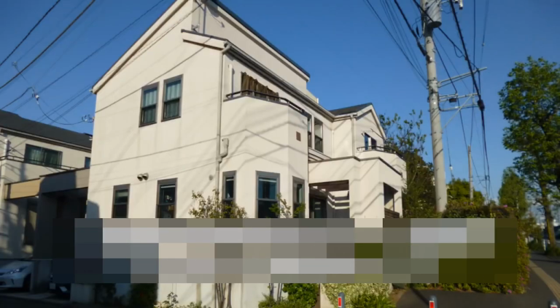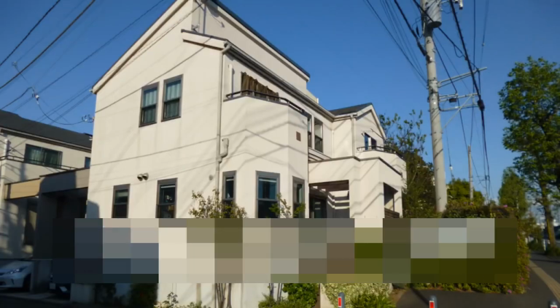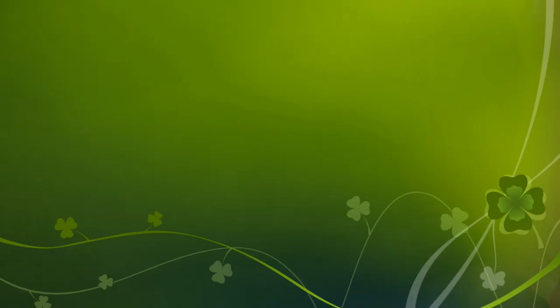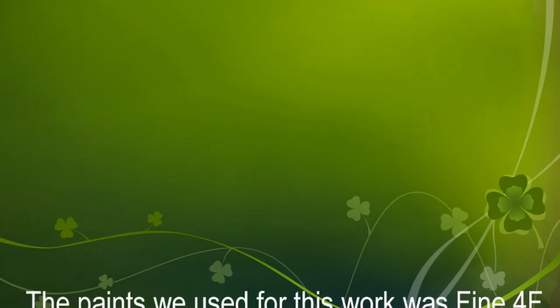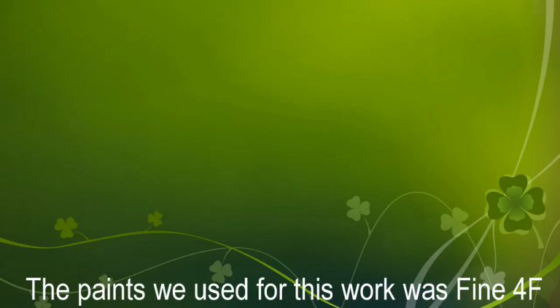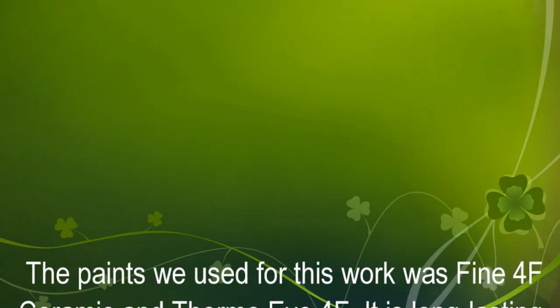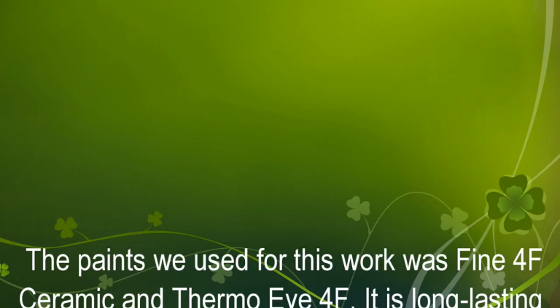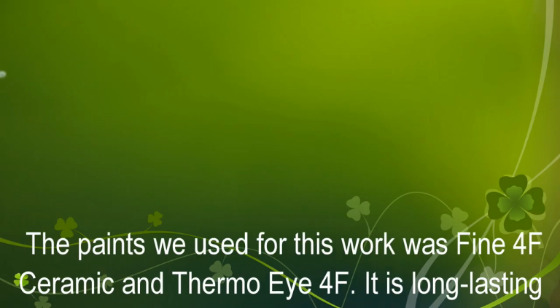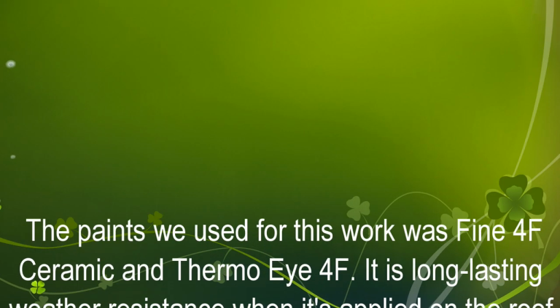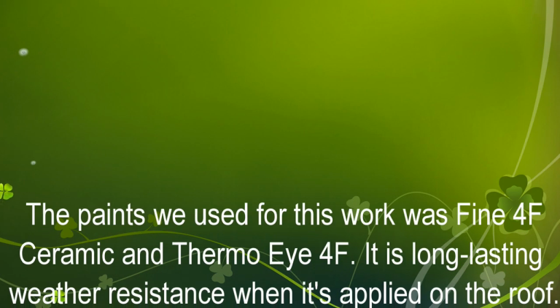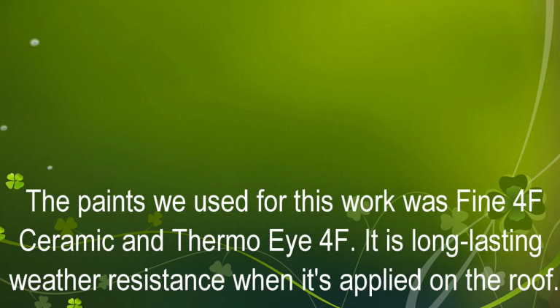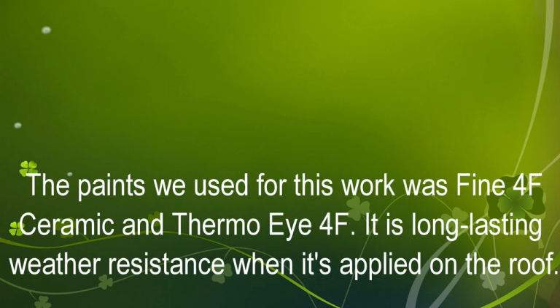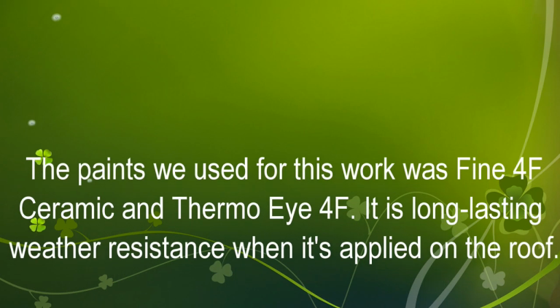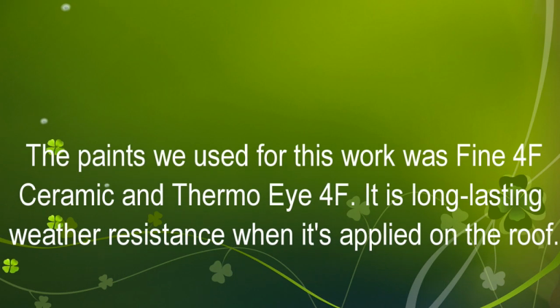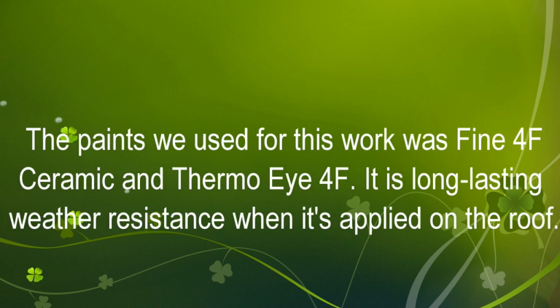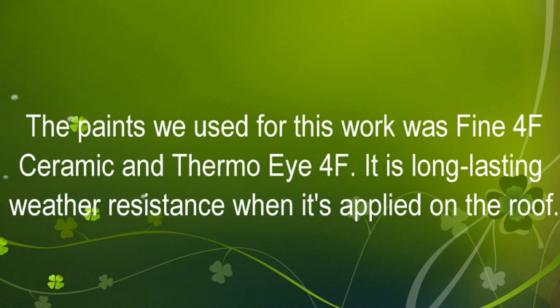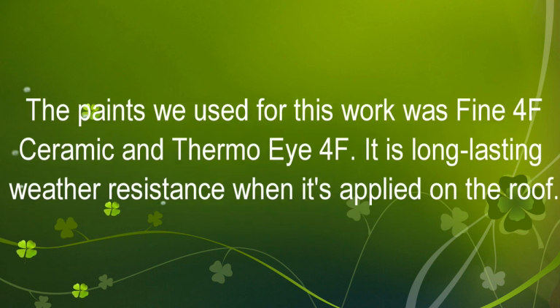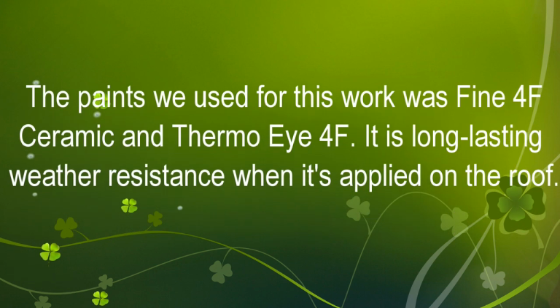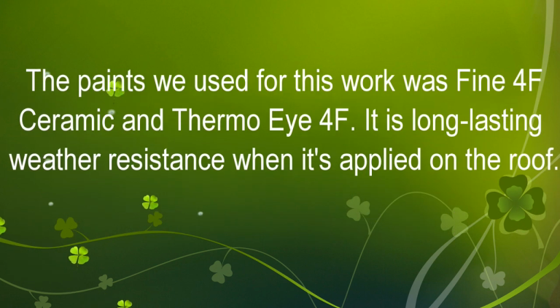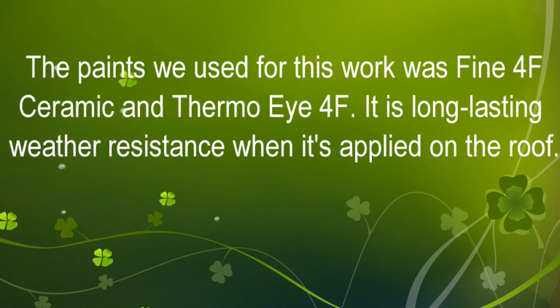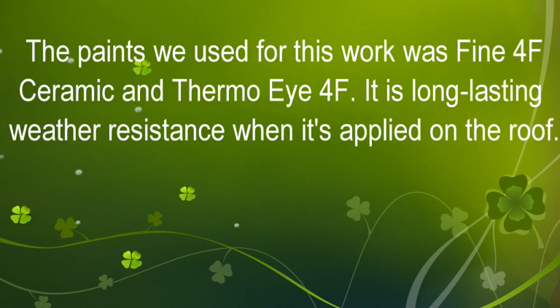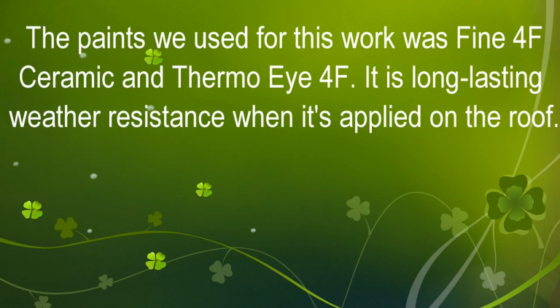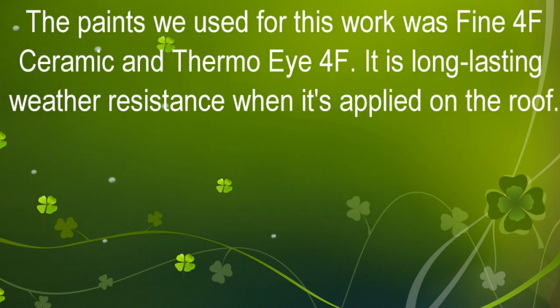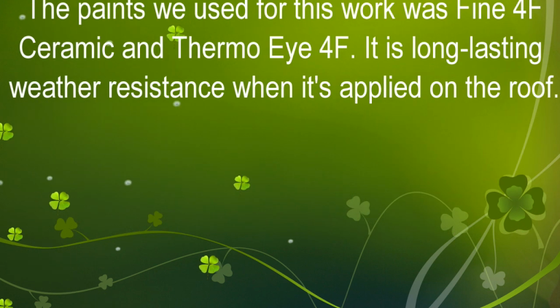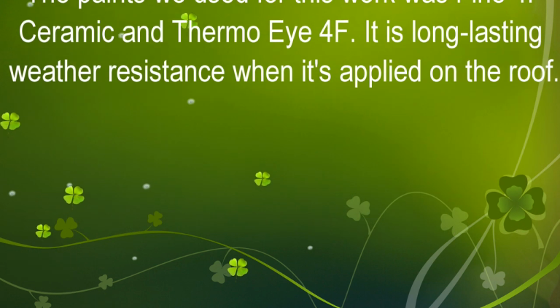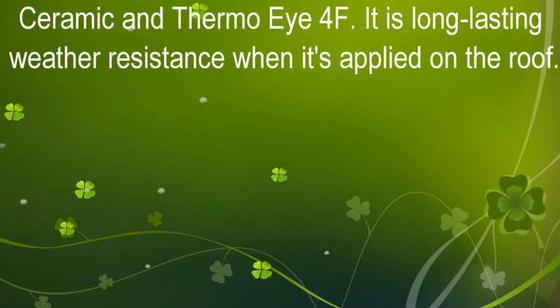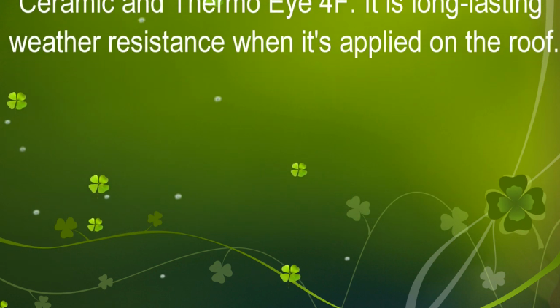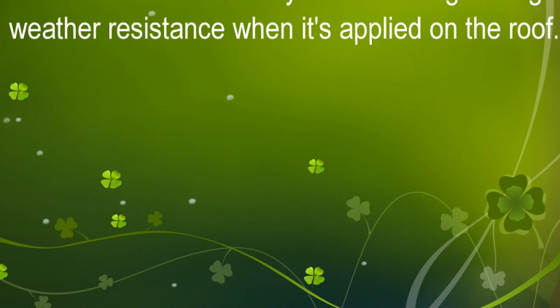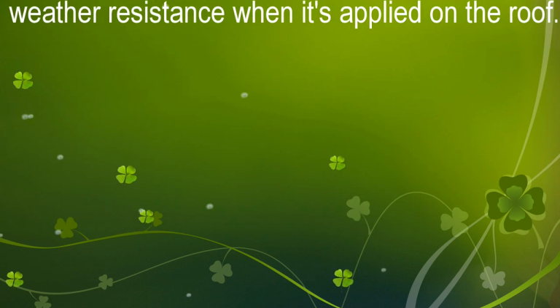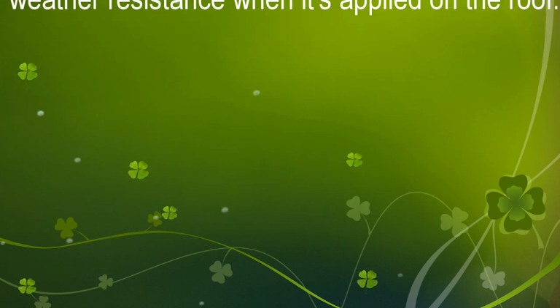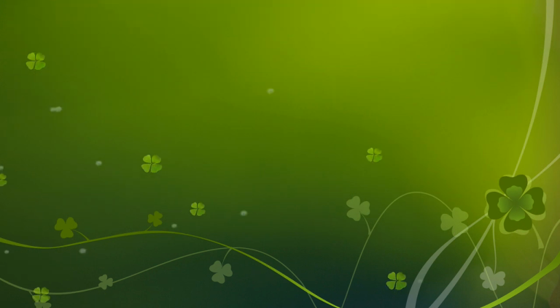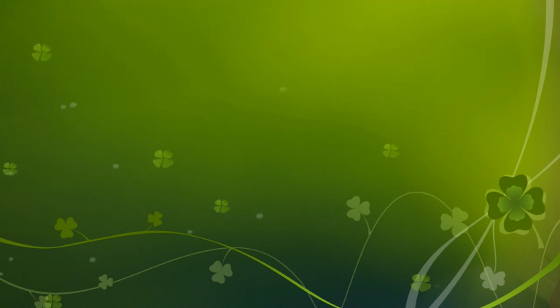The paints we used for this work were Fine 4F Ceramic and Thermal Eye 4F.